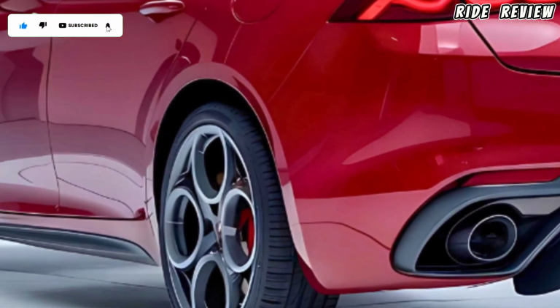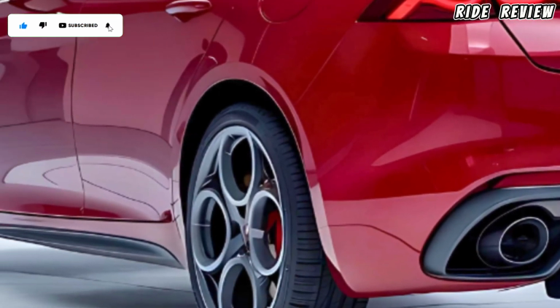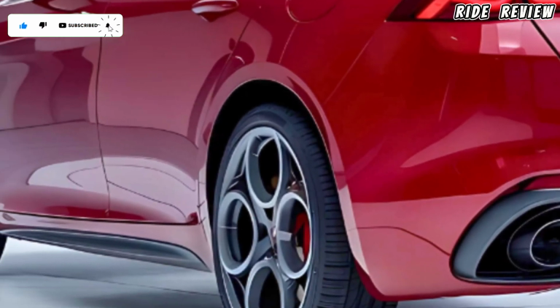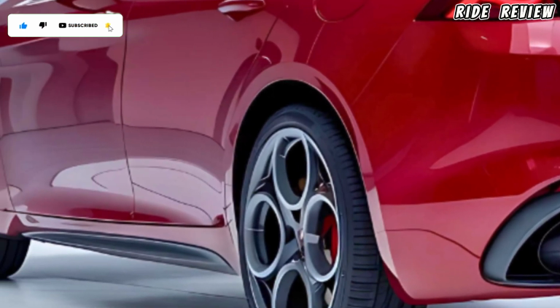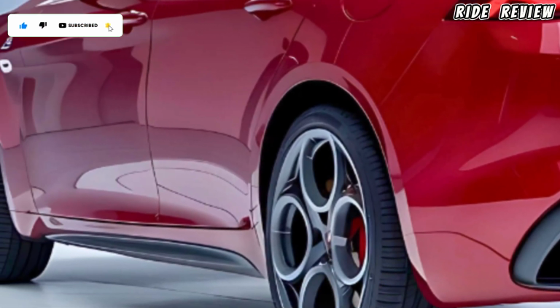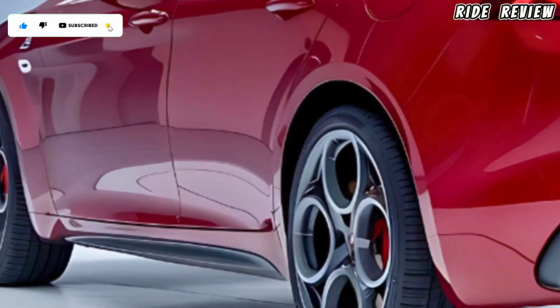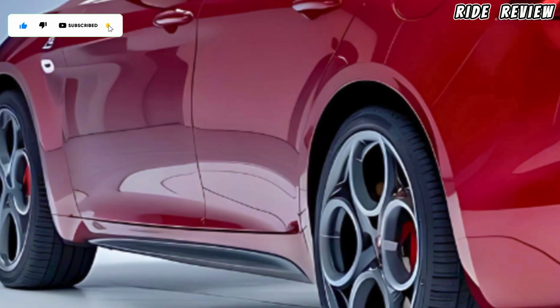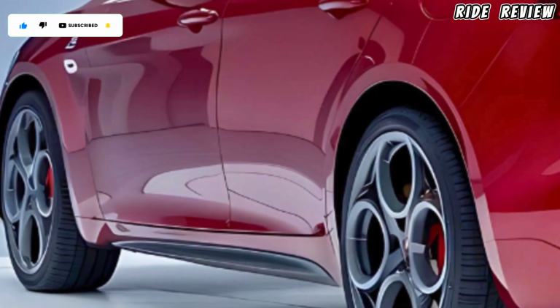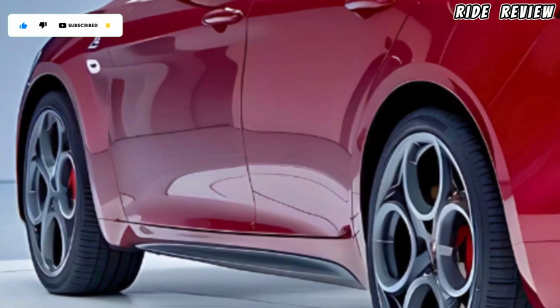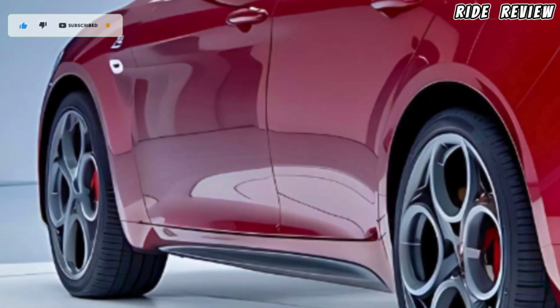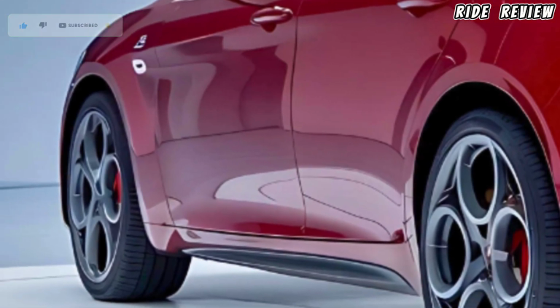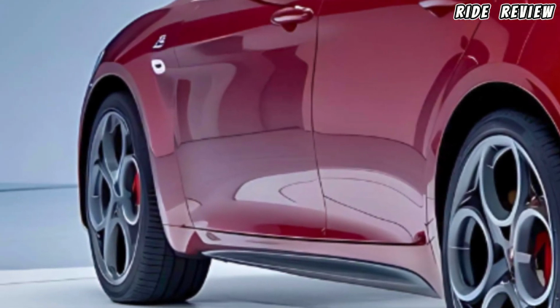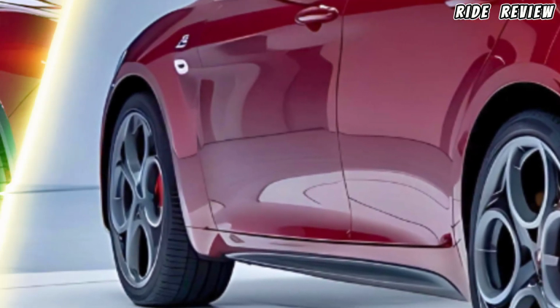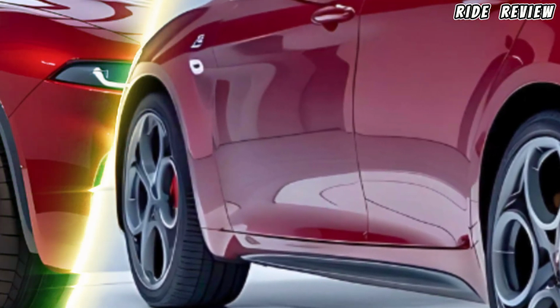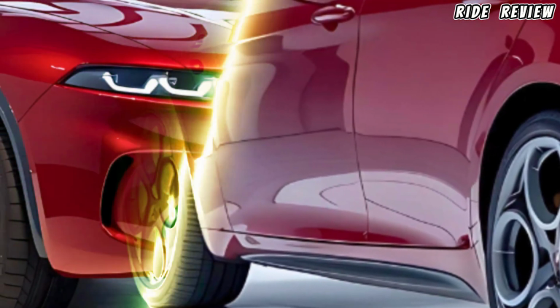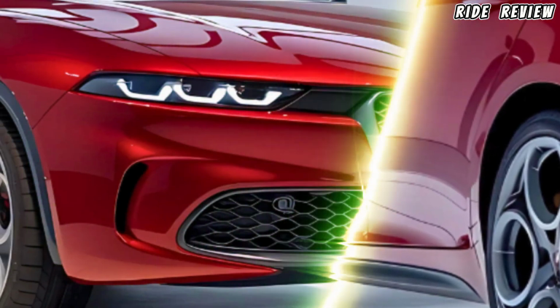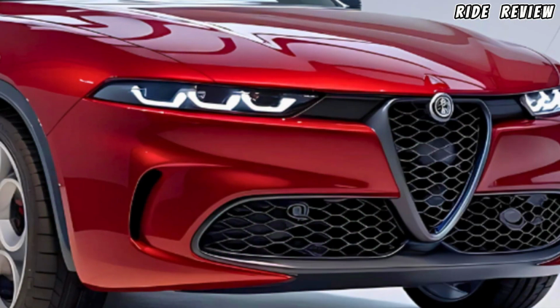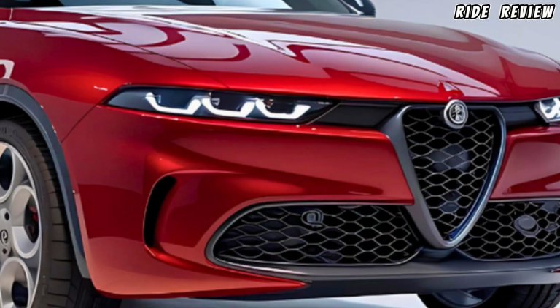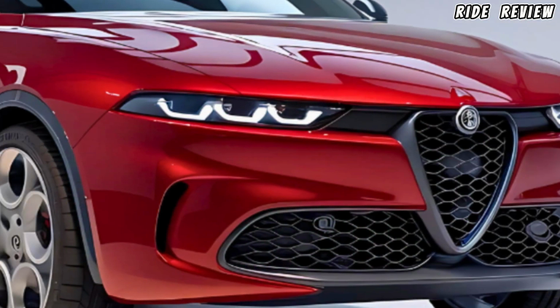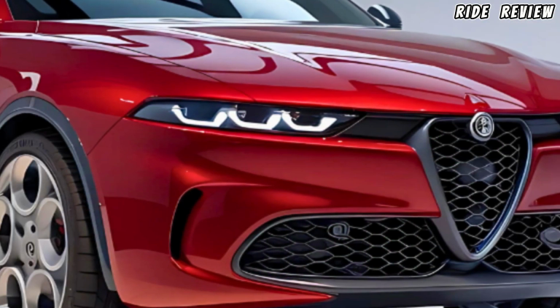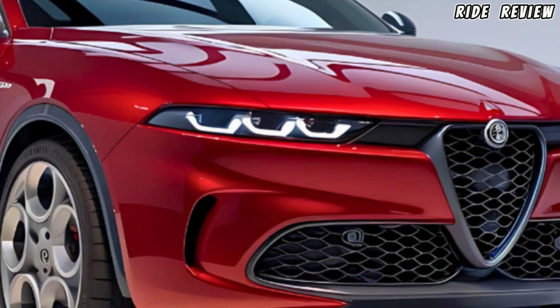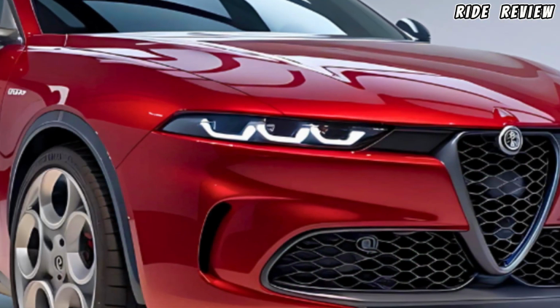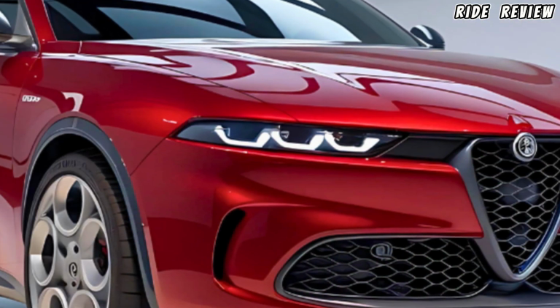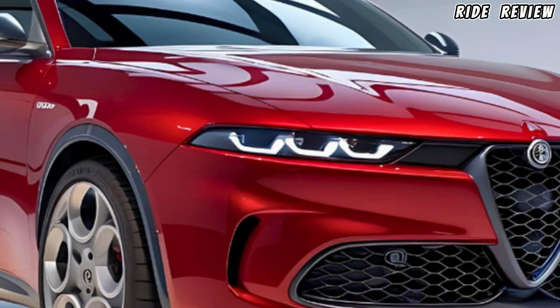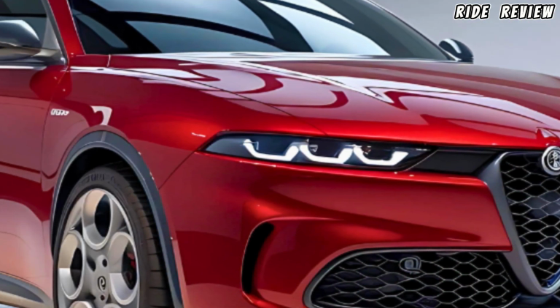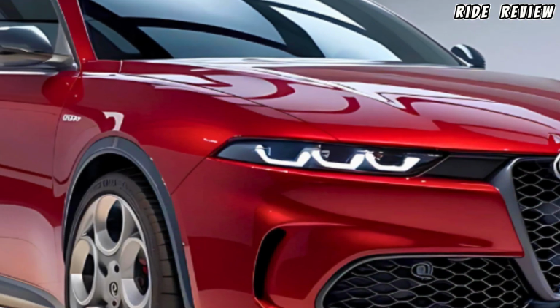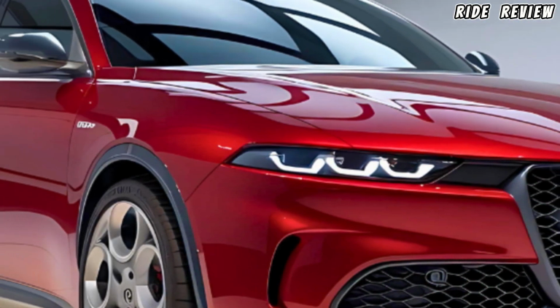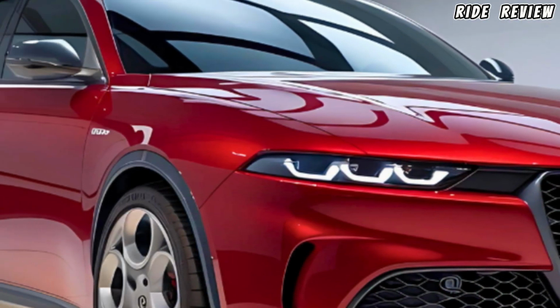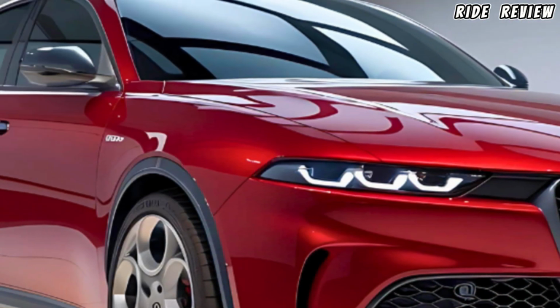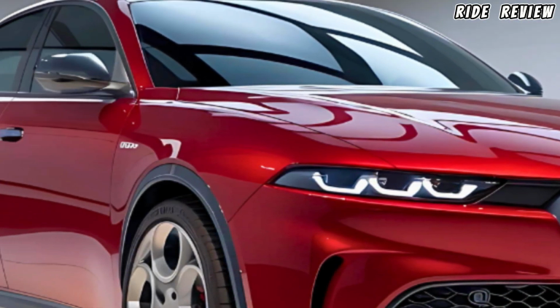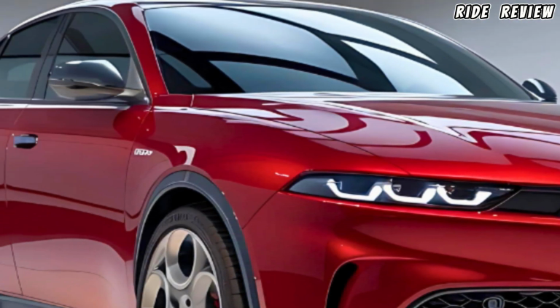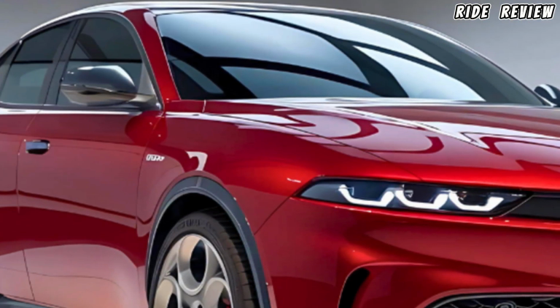From the rear, the taillights are slim with a dynamic spoiler that adds to its aerodynamic profile. It's a car that's not just about function — it's about form as well.